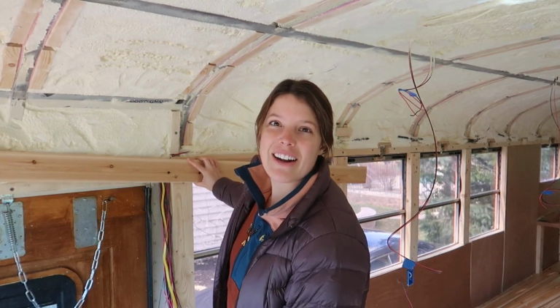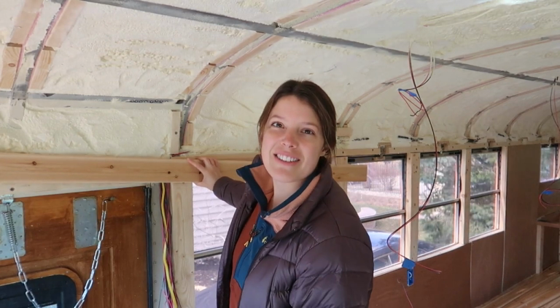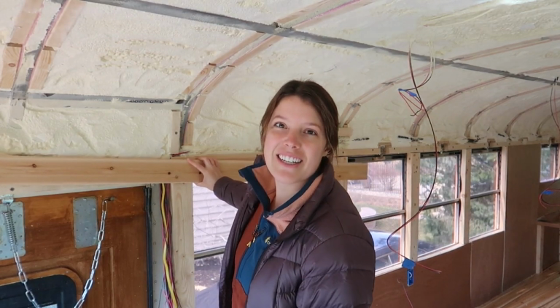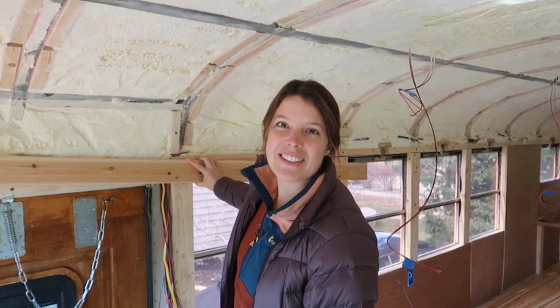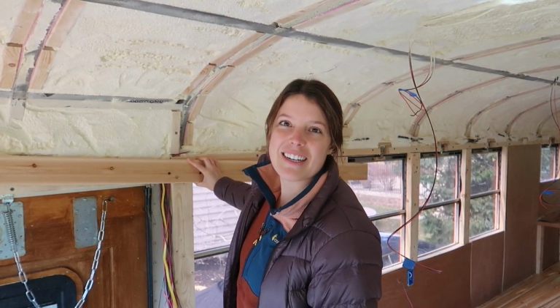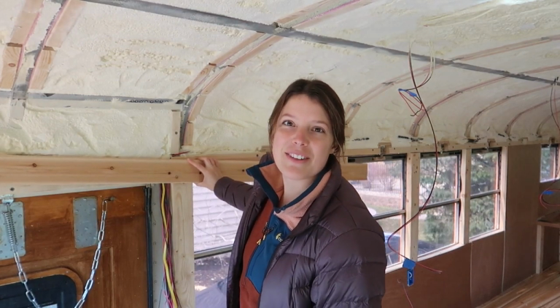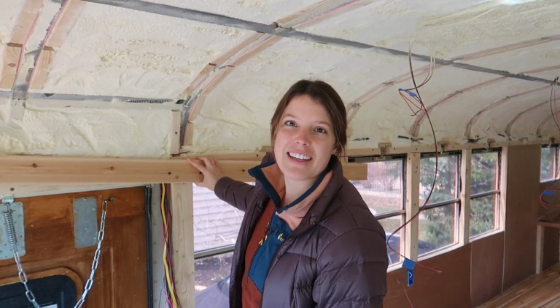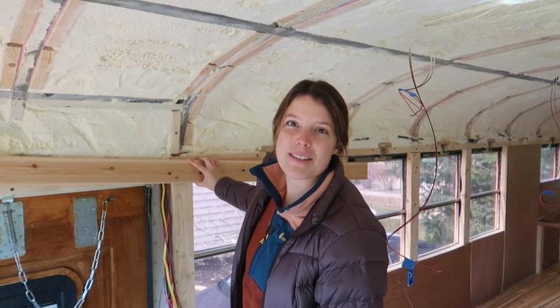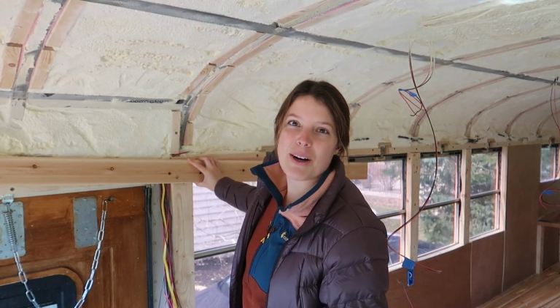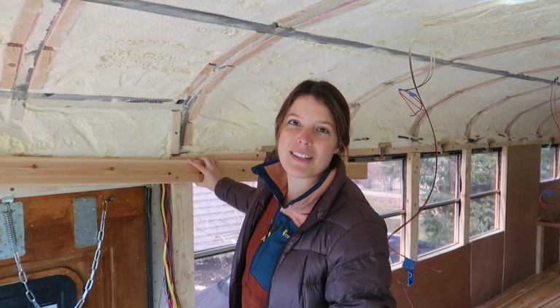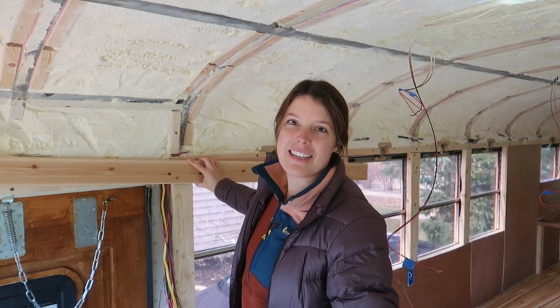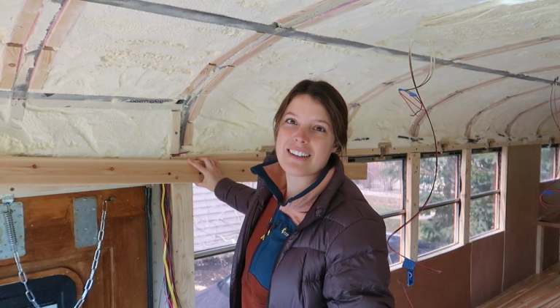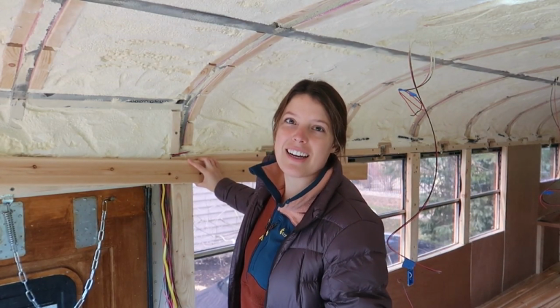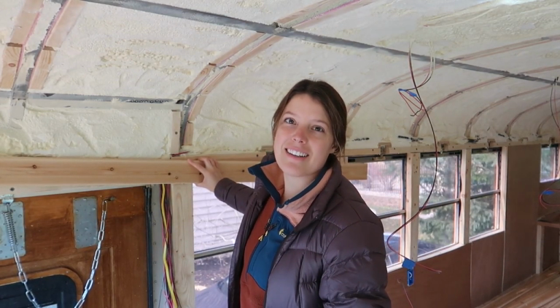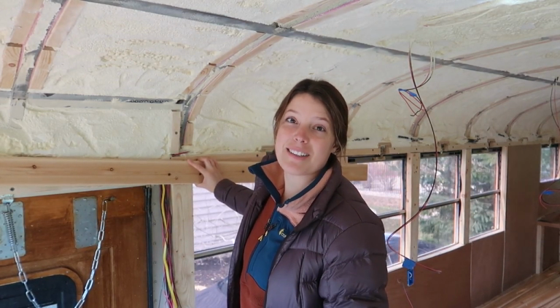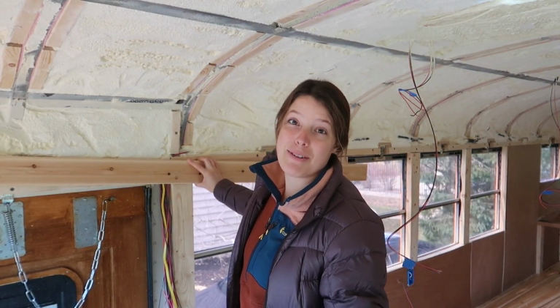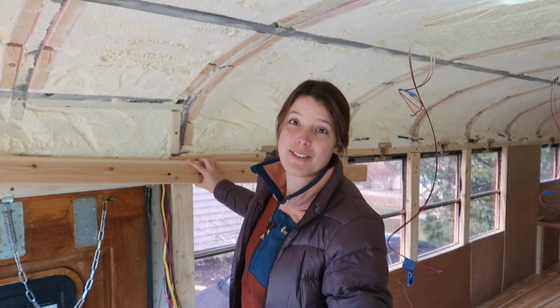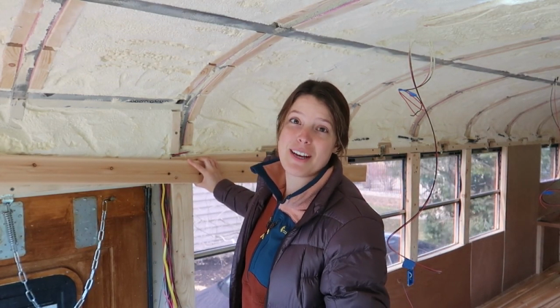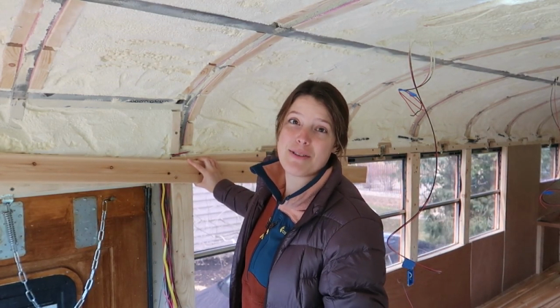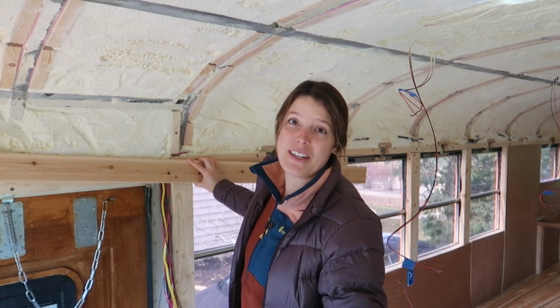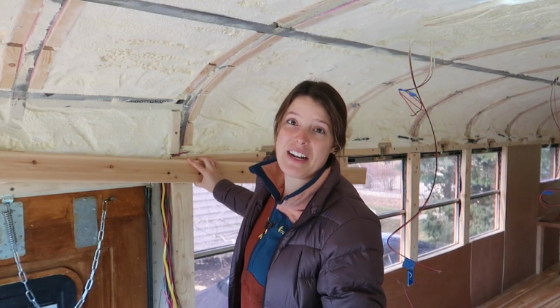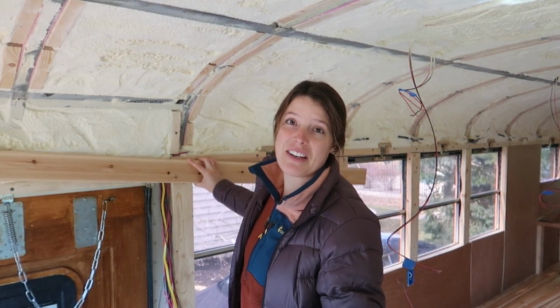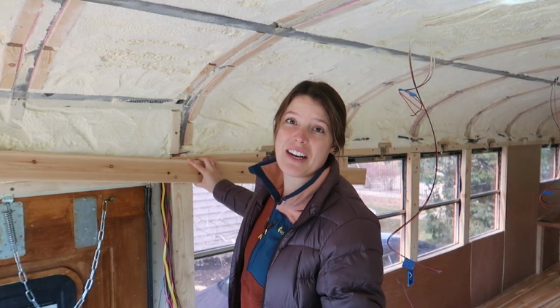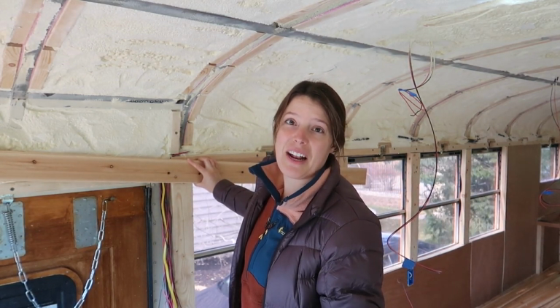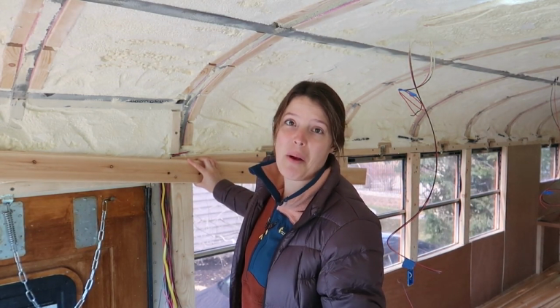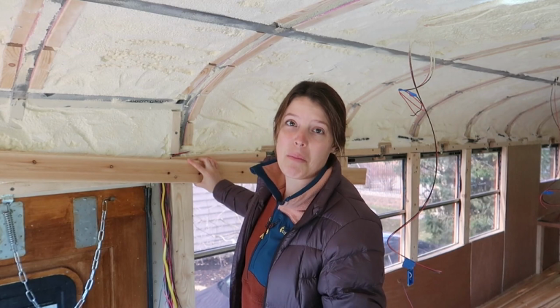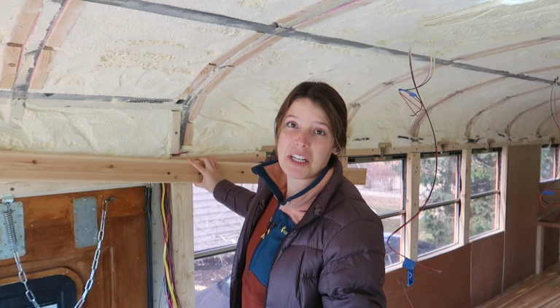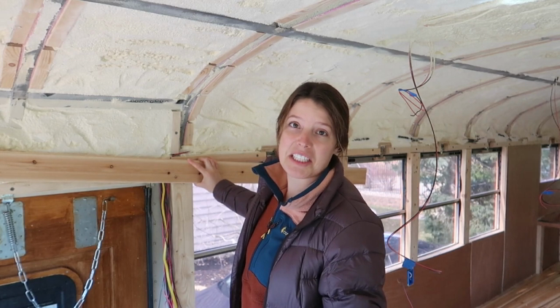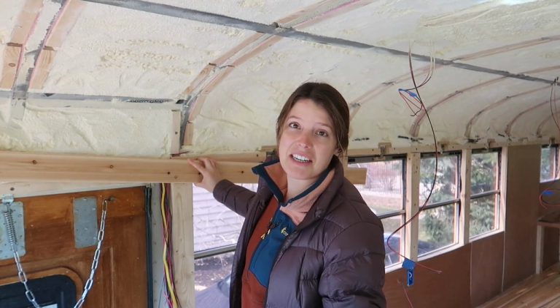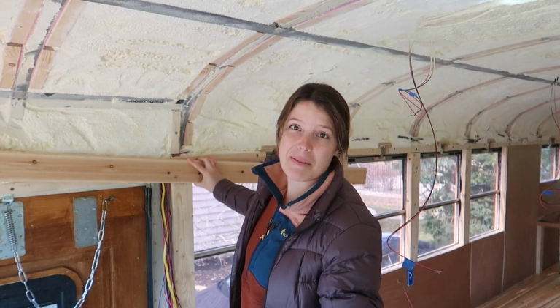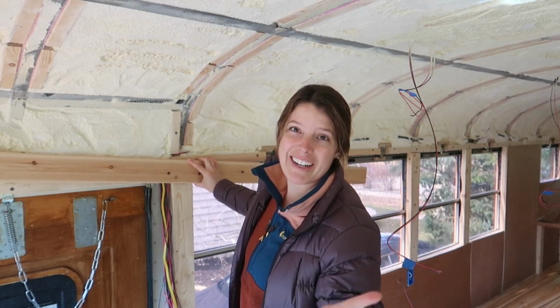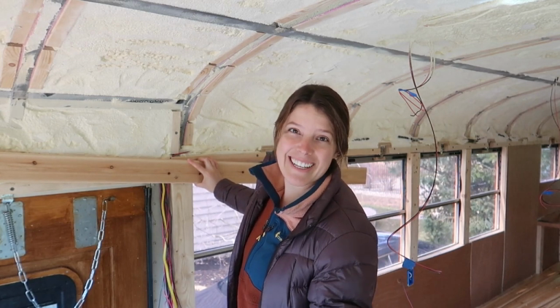Shout out to Uncle Dan for letting us borrow his nail gun. This is my first time using a nail gun and I'm pretty excited about it.